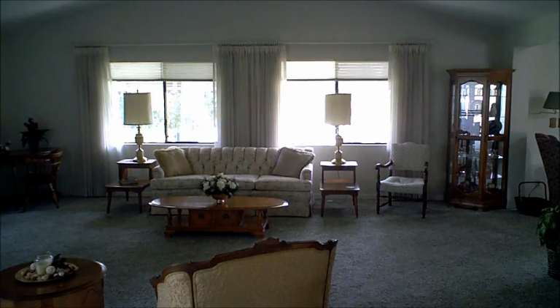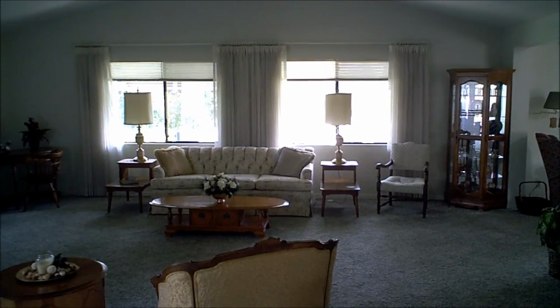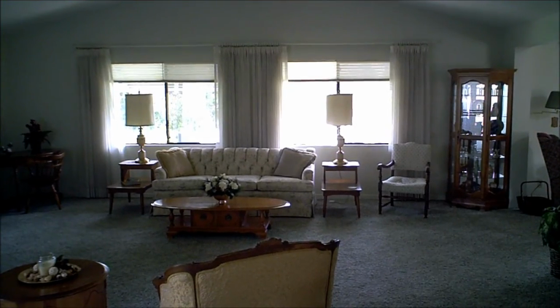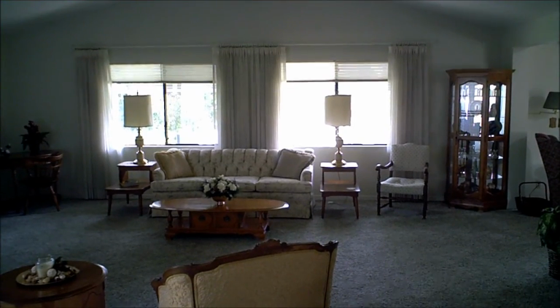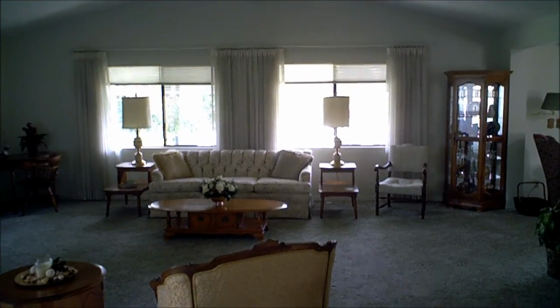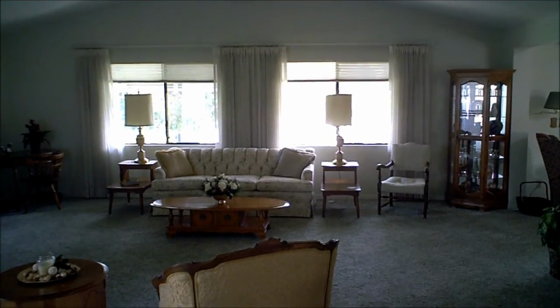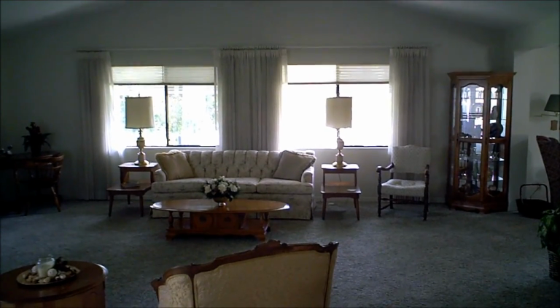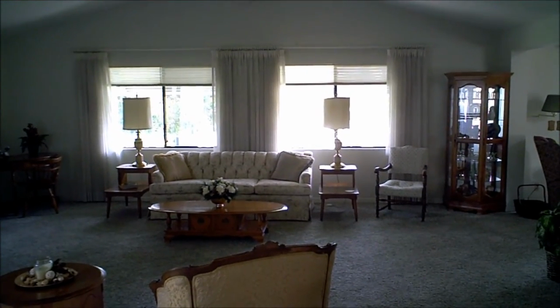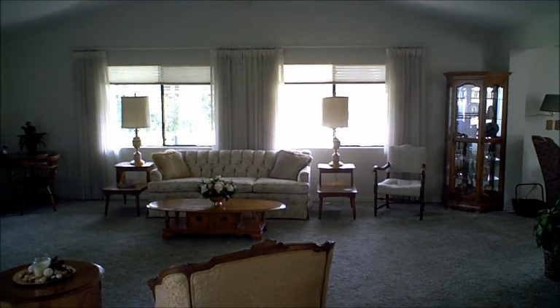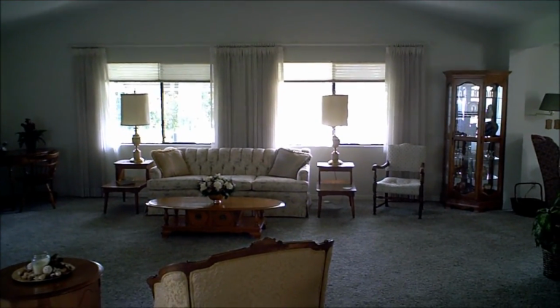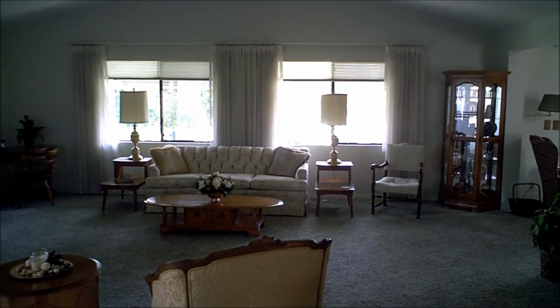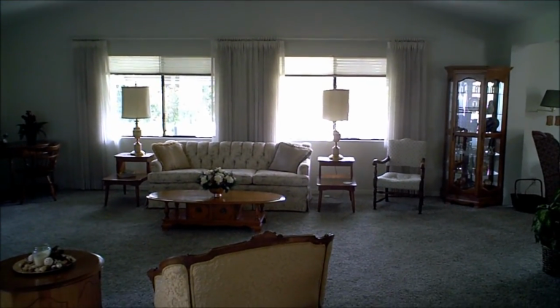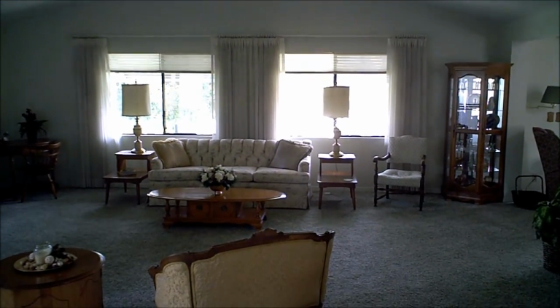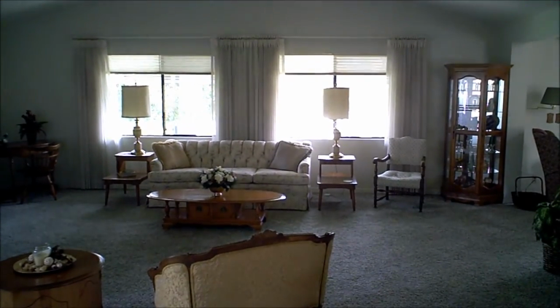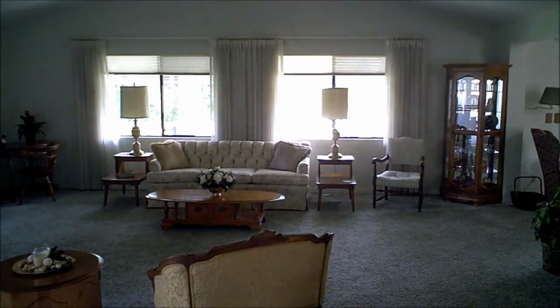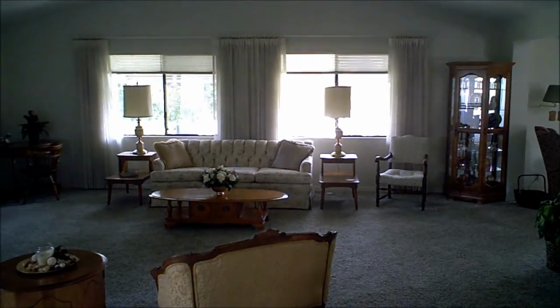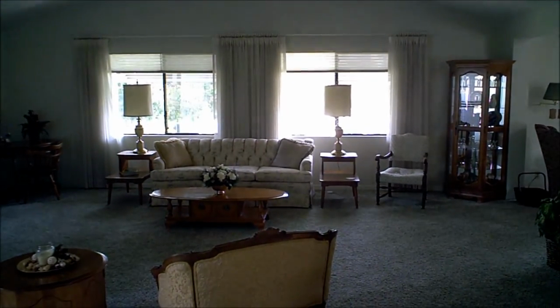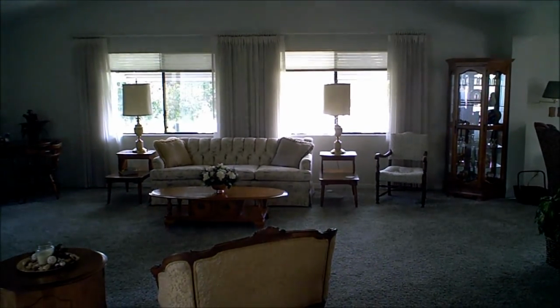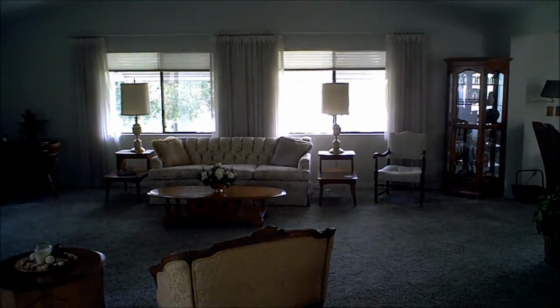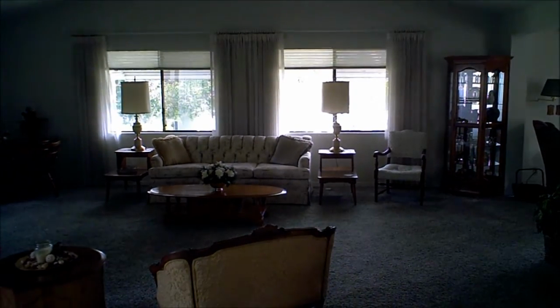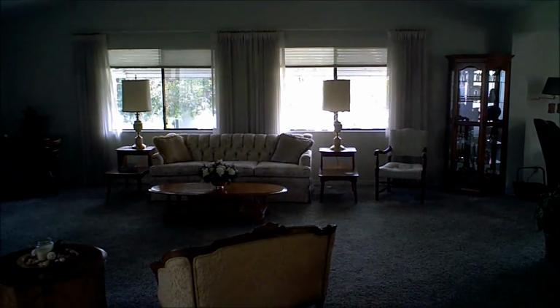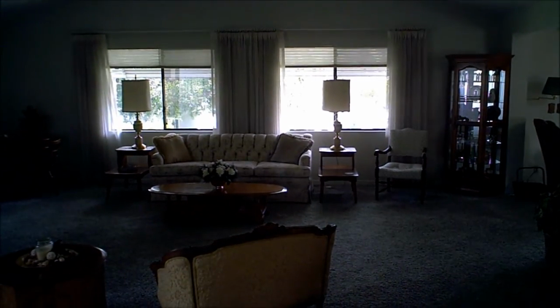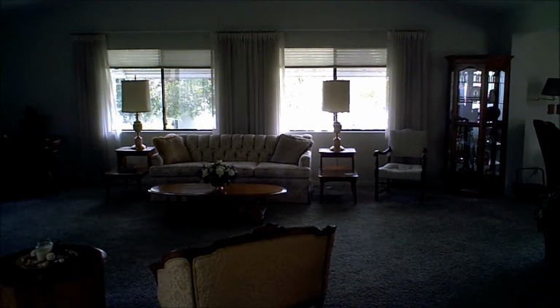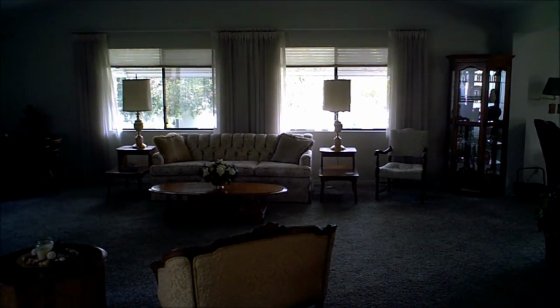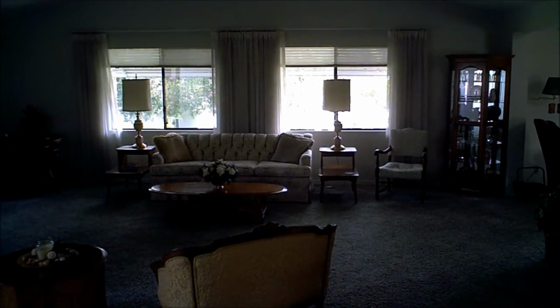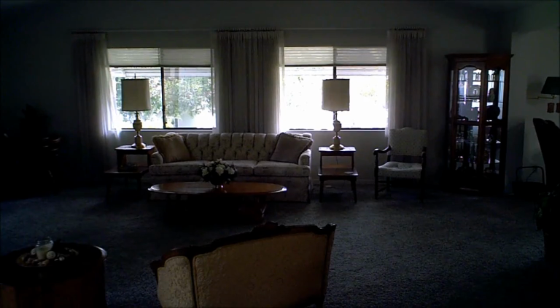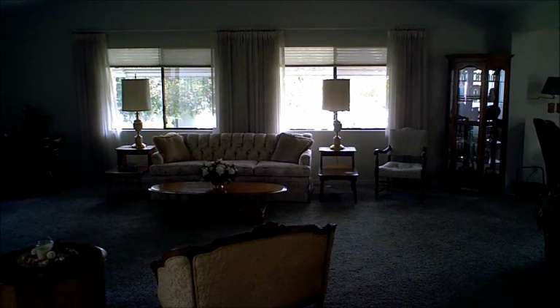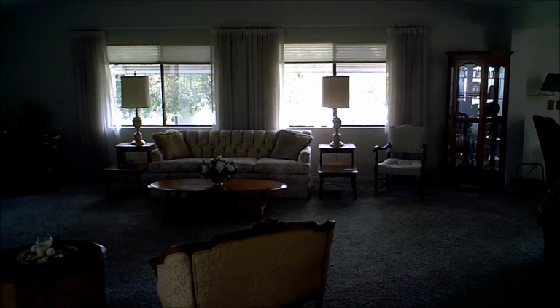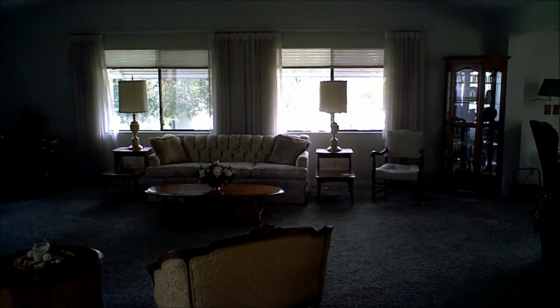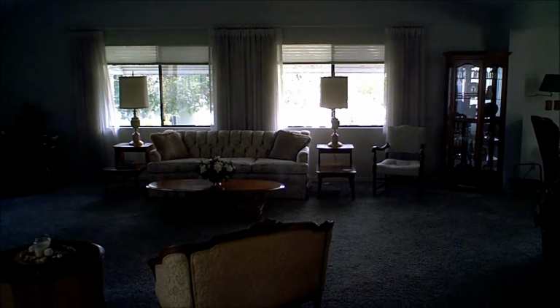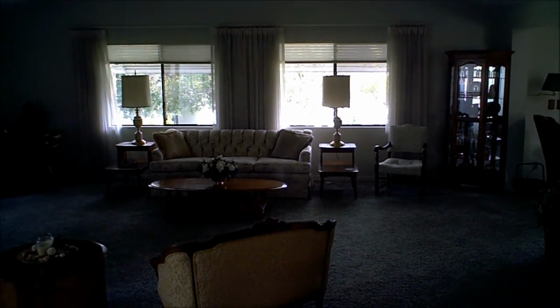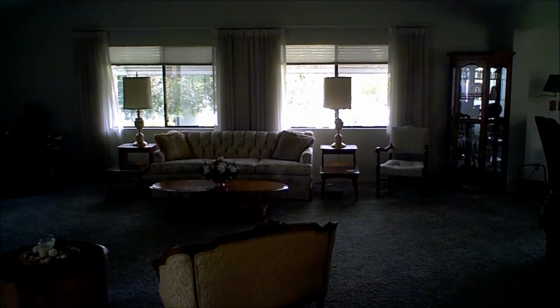Good morning. This is a new listing that I've just taken over in Emerald Lake Village, which is a senior community. It's gated.